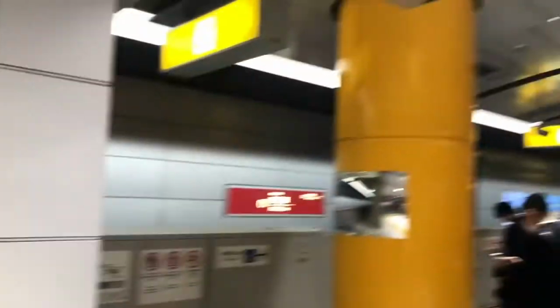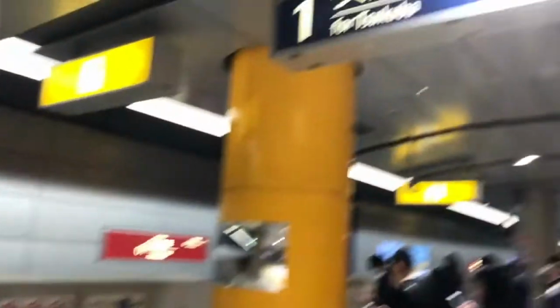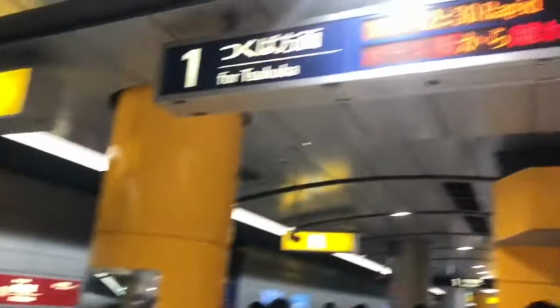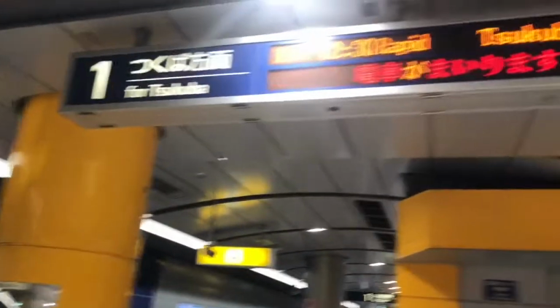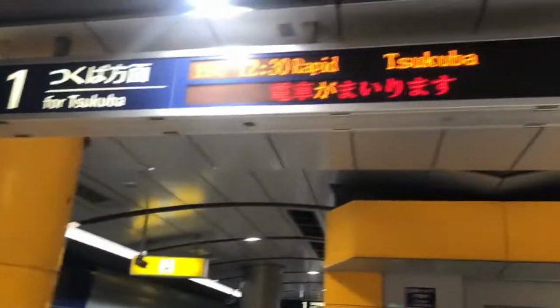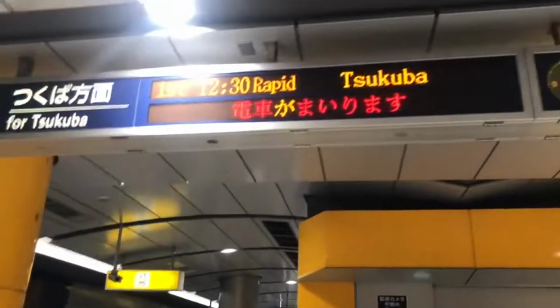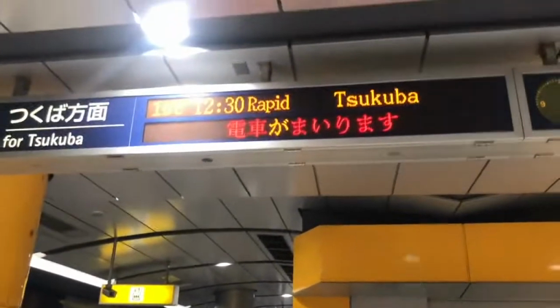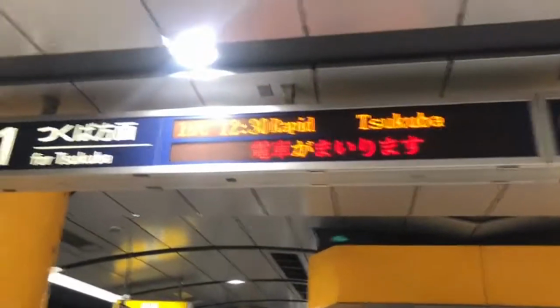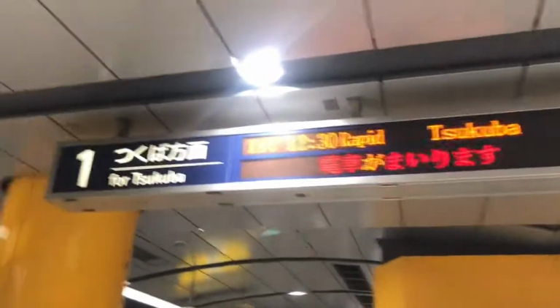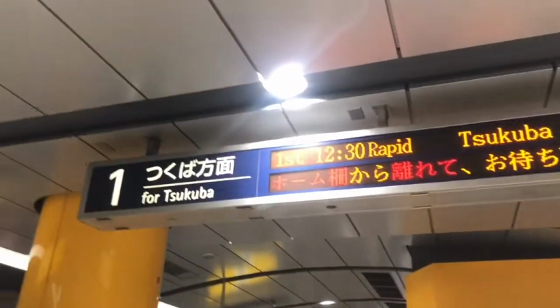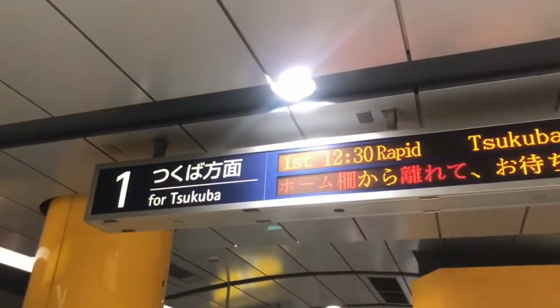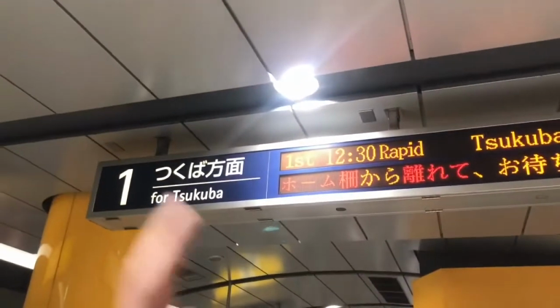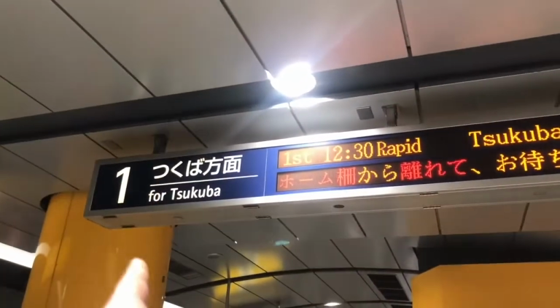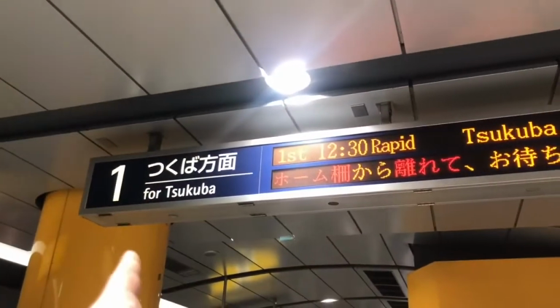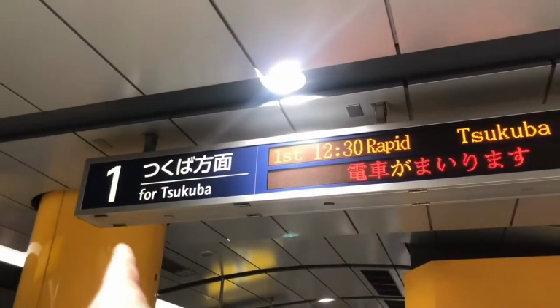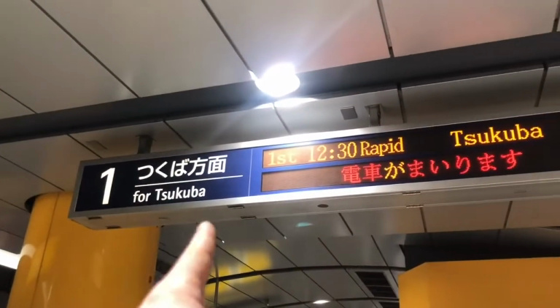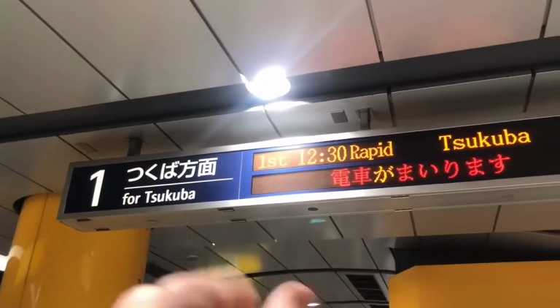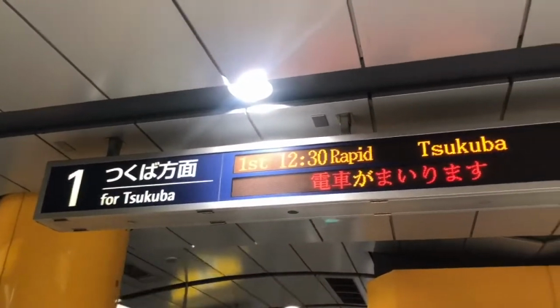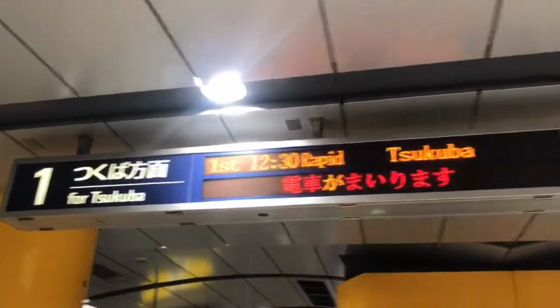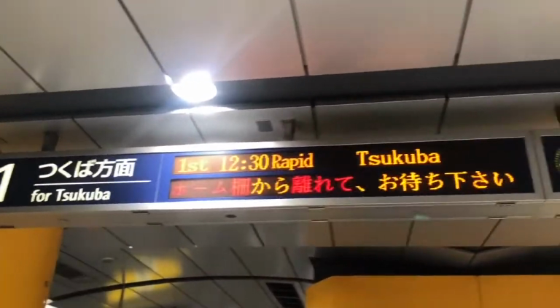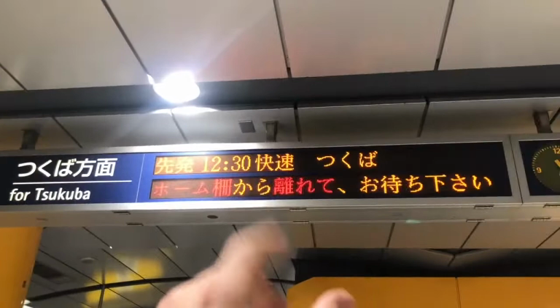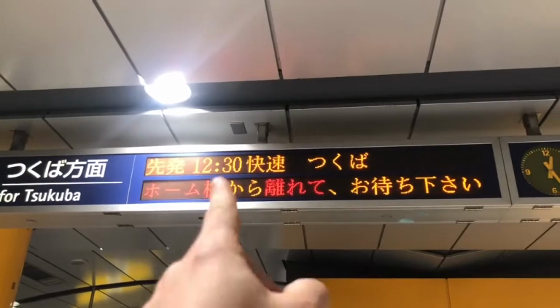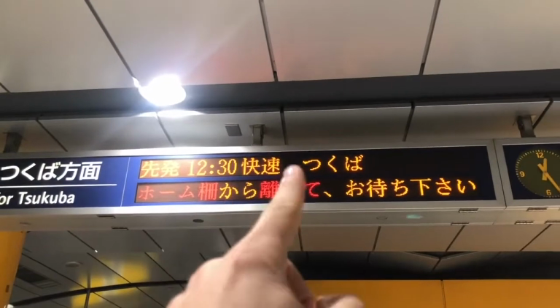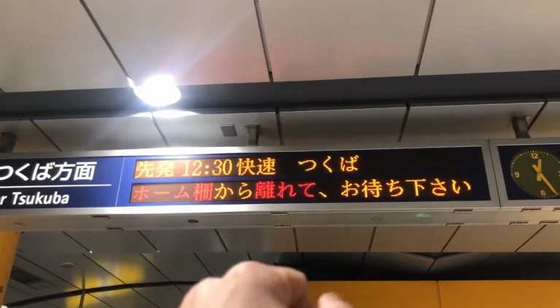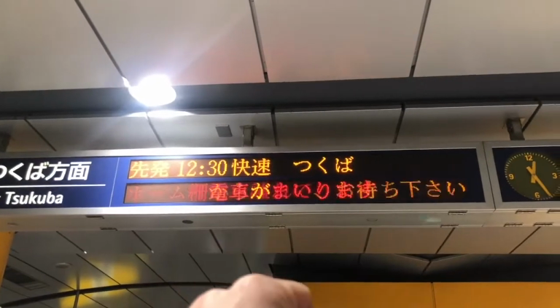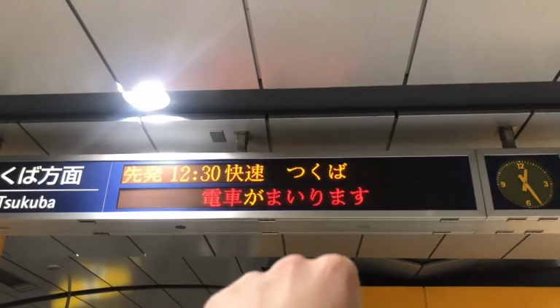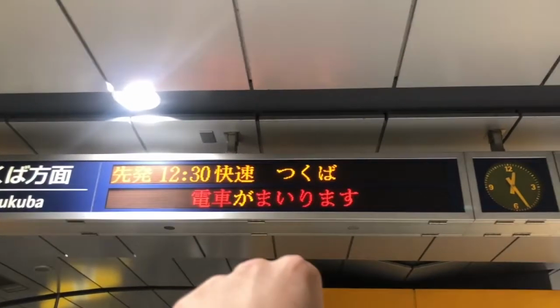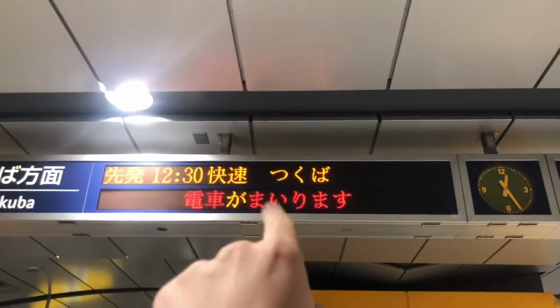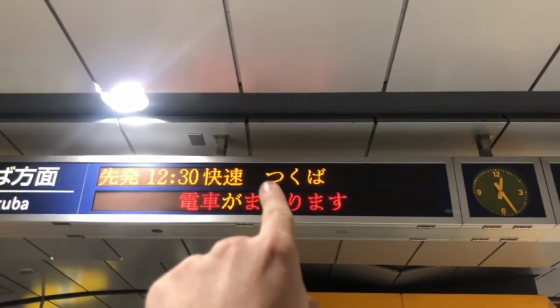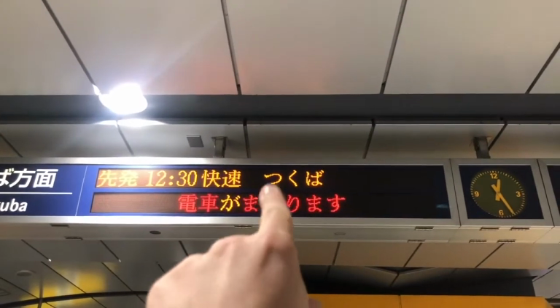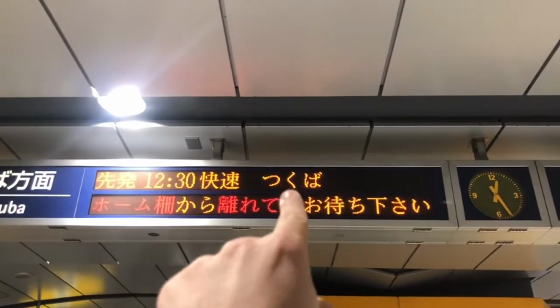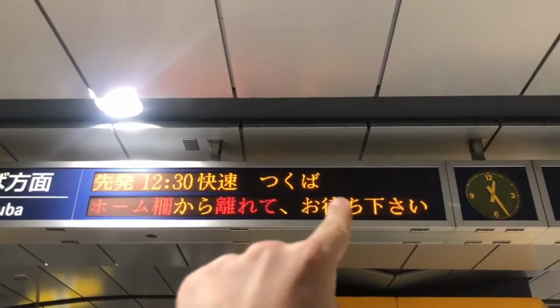Once you get to the platform, you're going to find your platform number. There you go — run for Tsukuba, and check your time. There you go — Tsukuba.